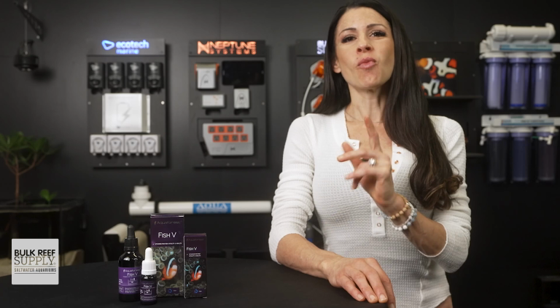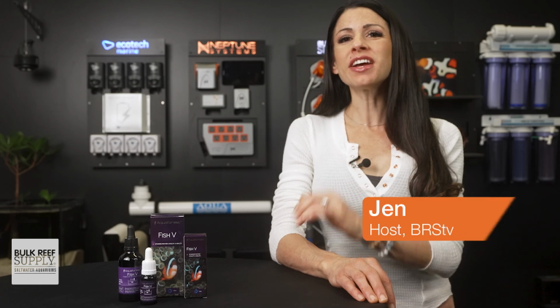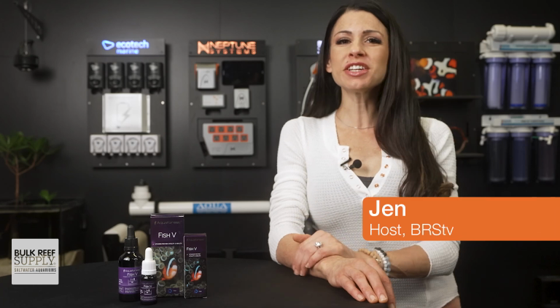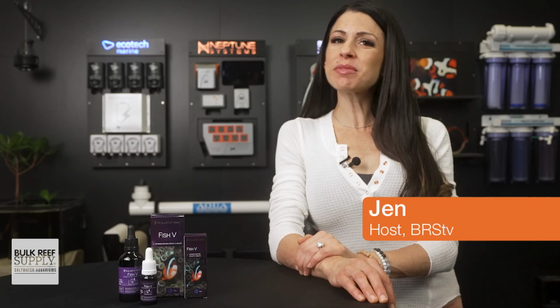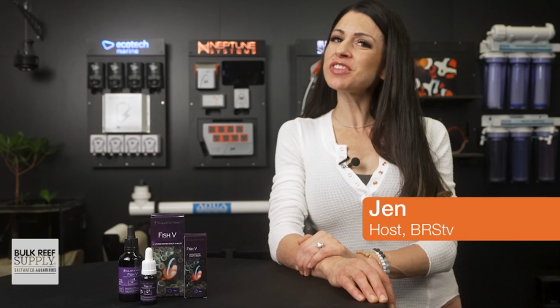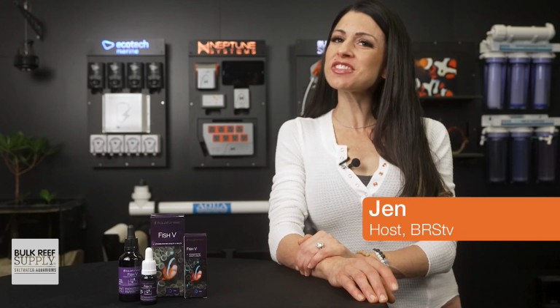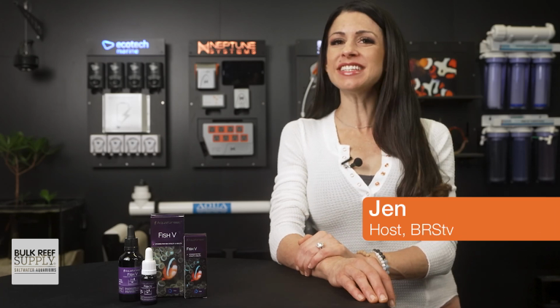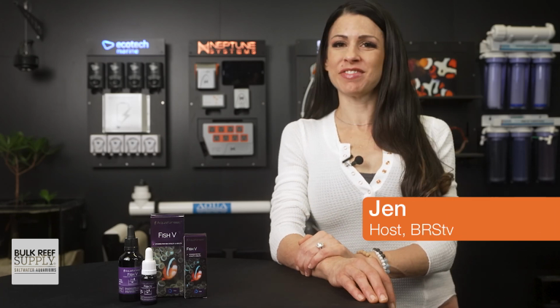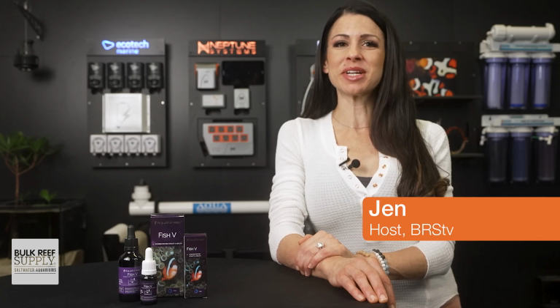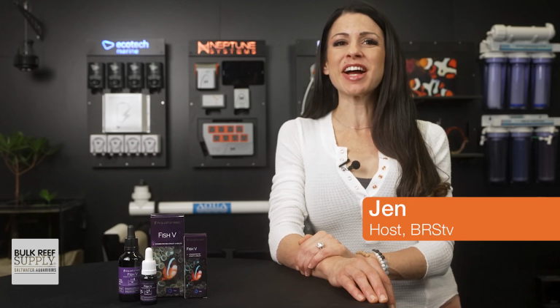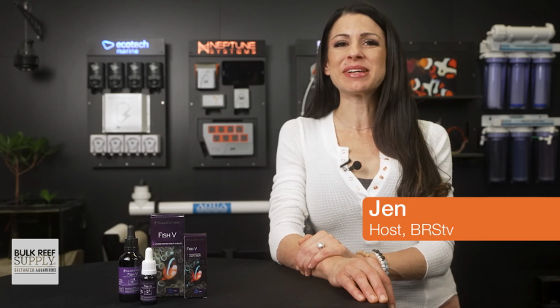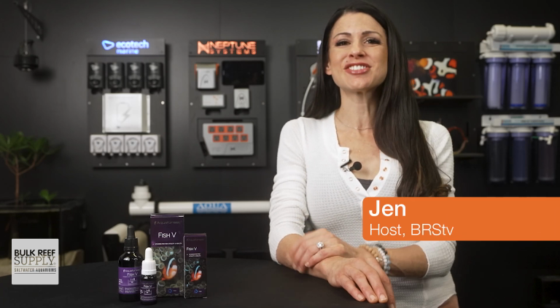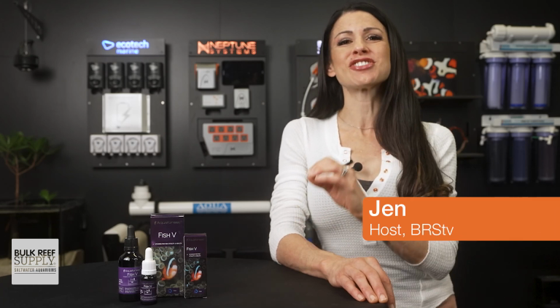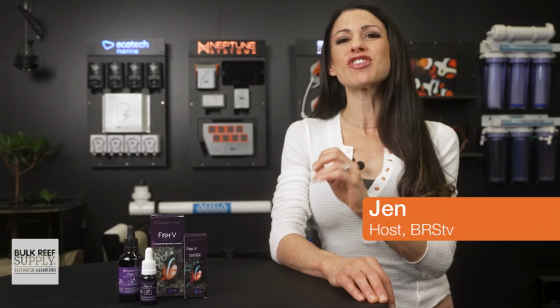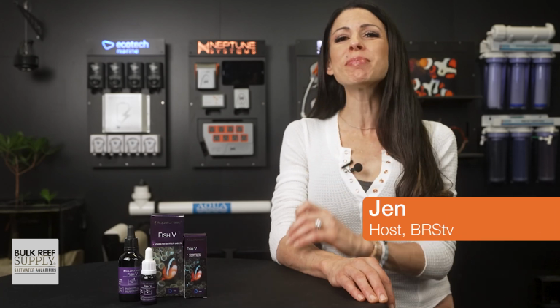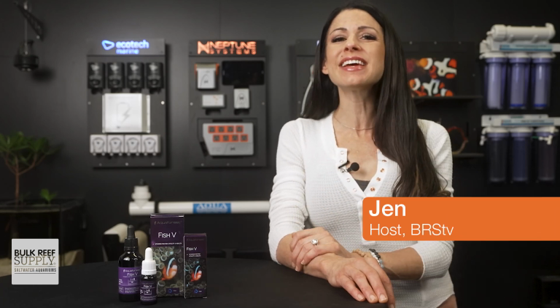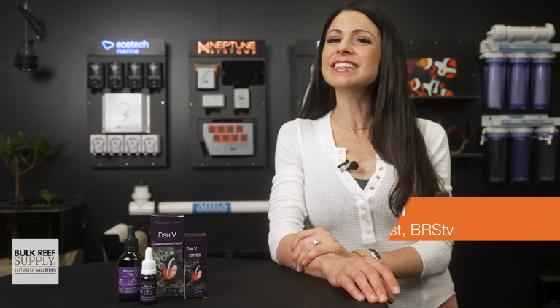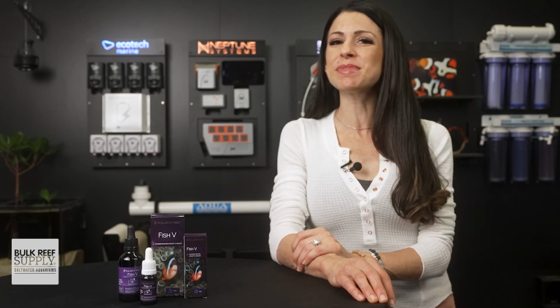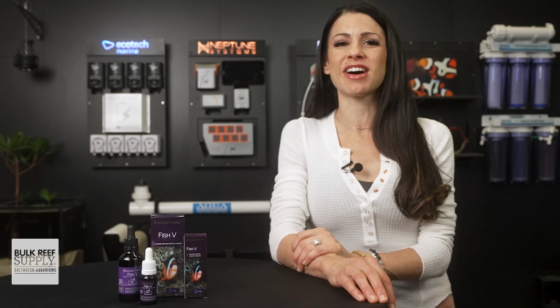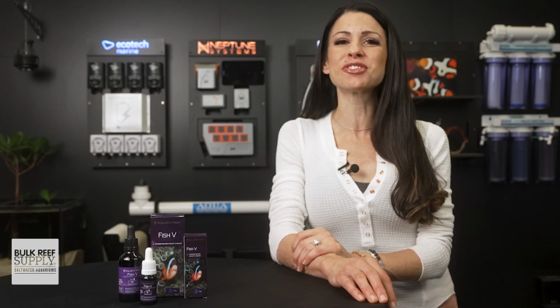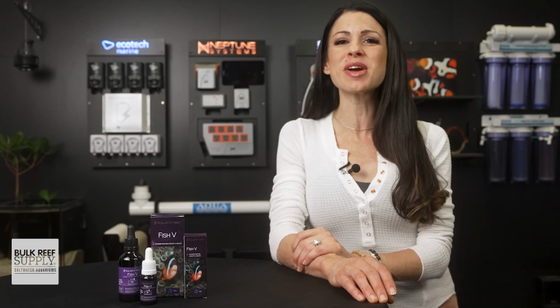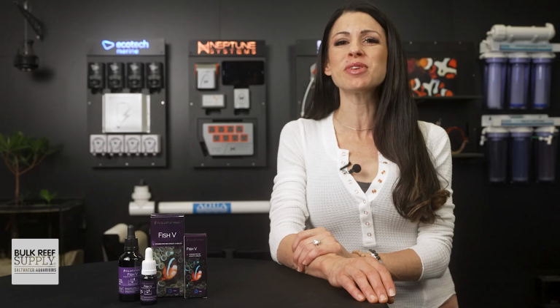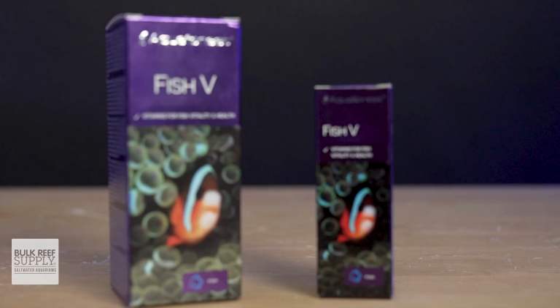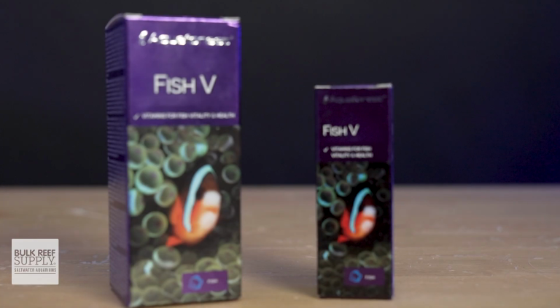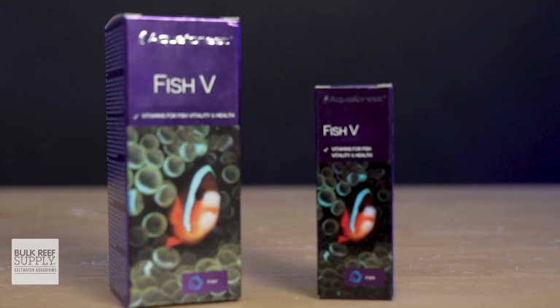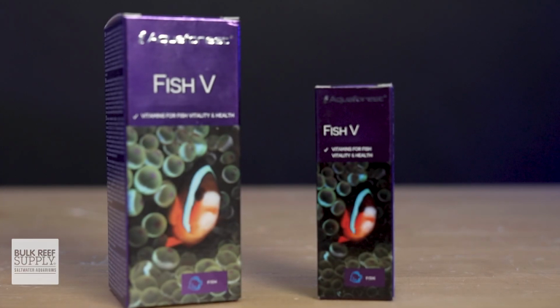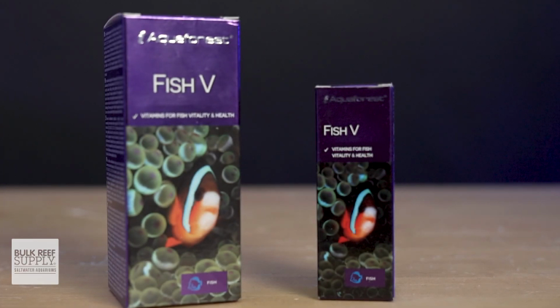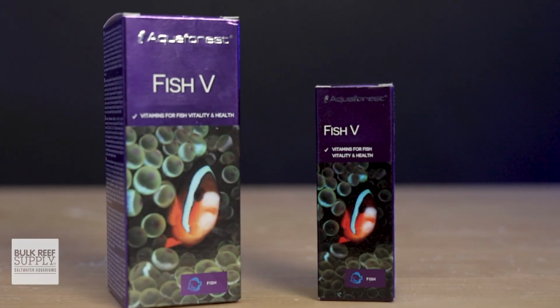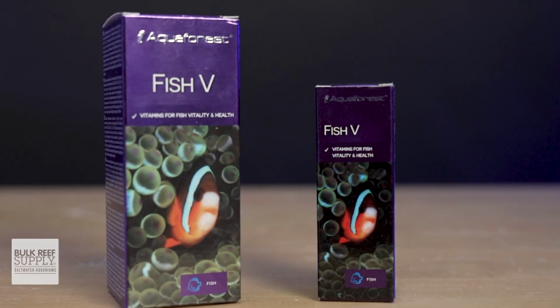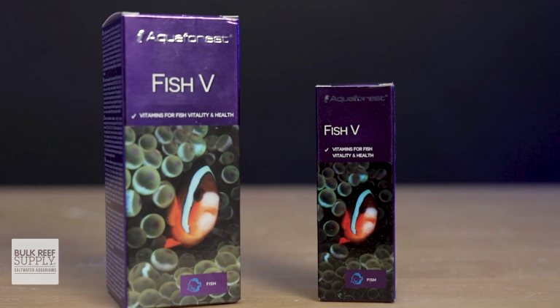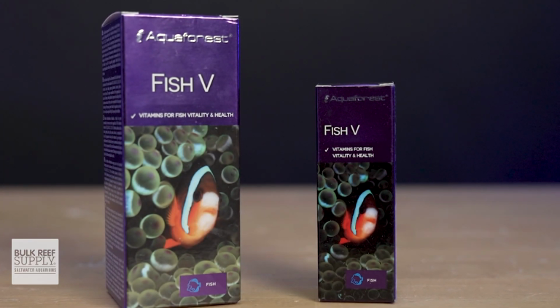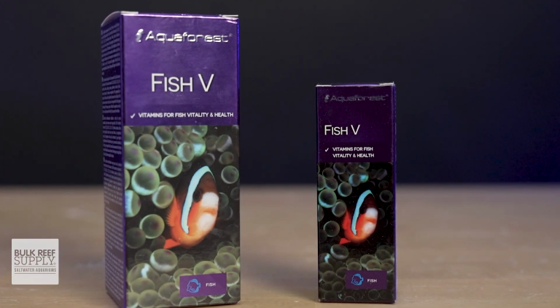Want healthy and vibrant fish? Then give them their vitamins. Just a drop a day can keep the doctor away with Aquaphor's Fish V Vitamin Additive.